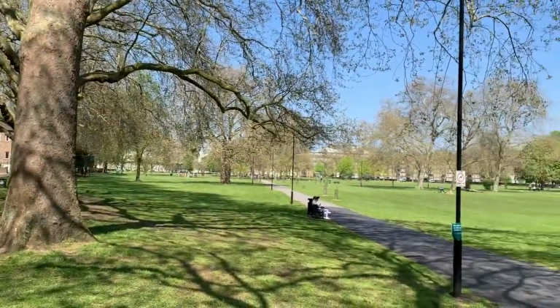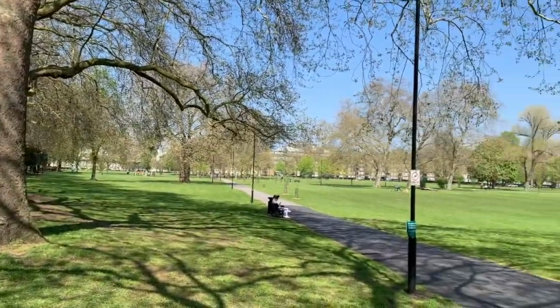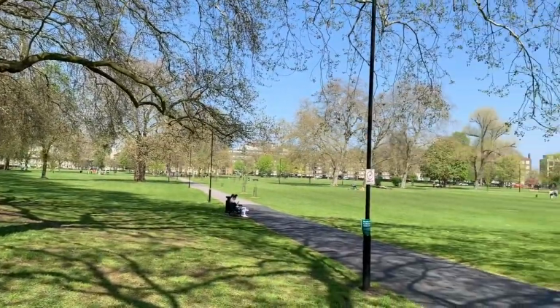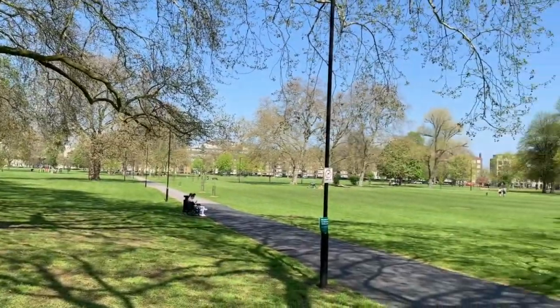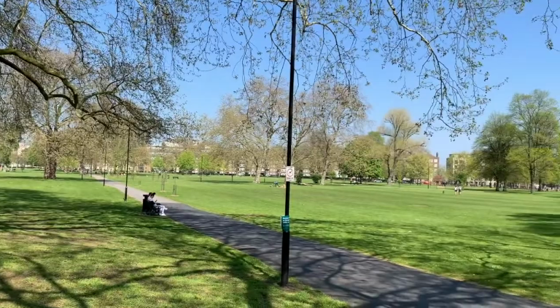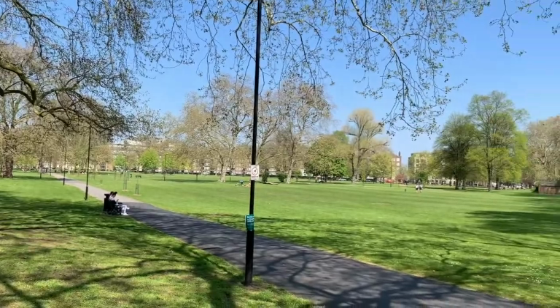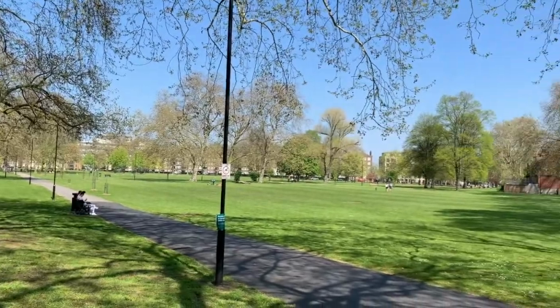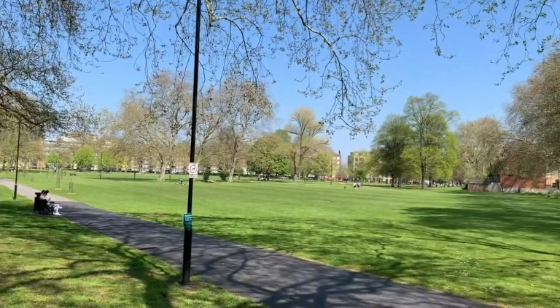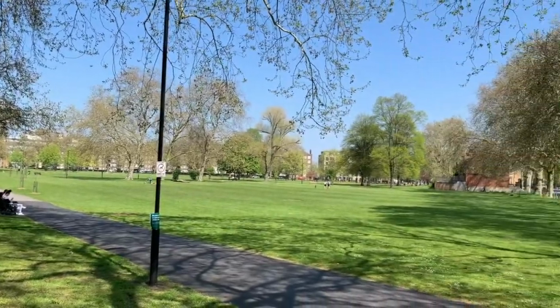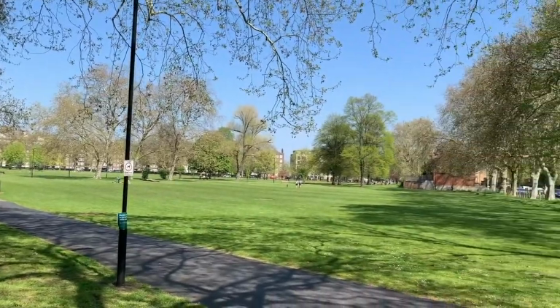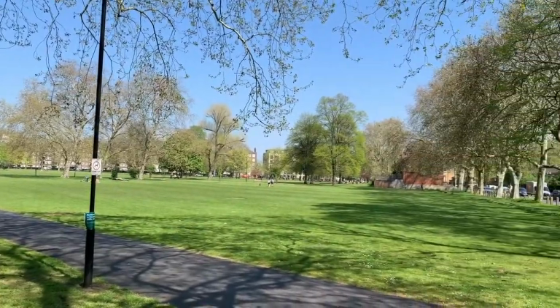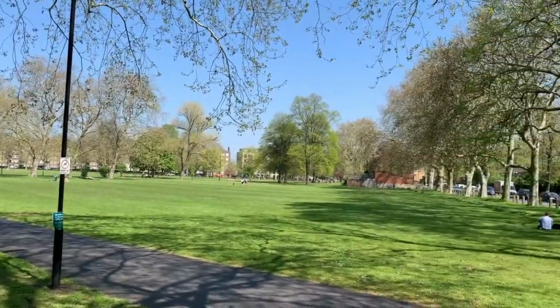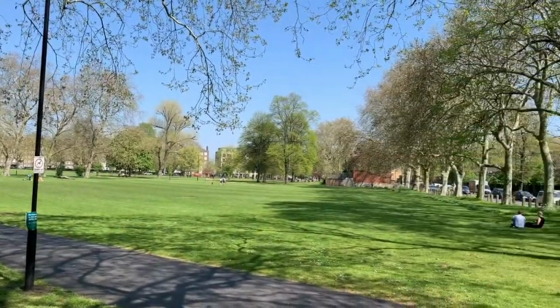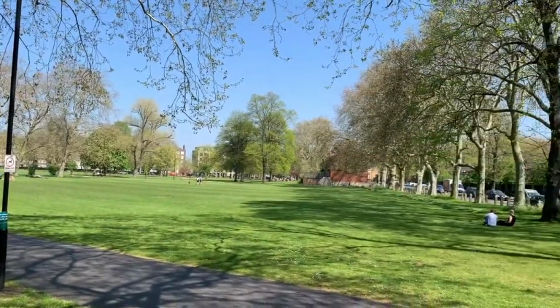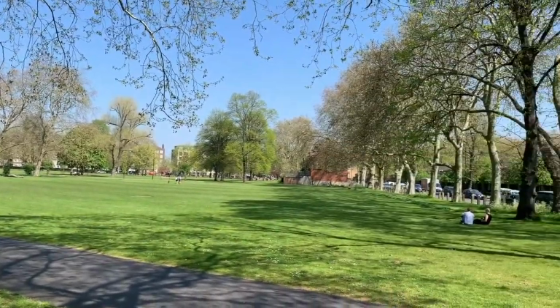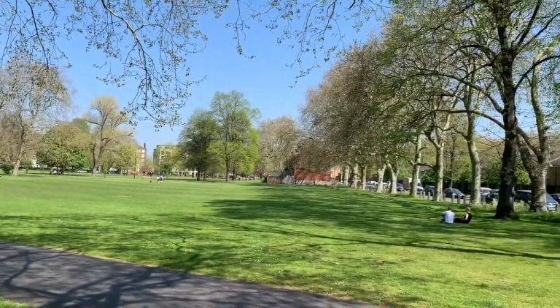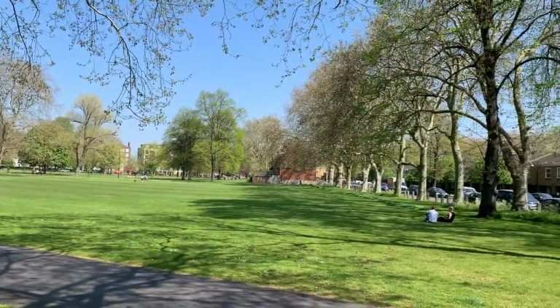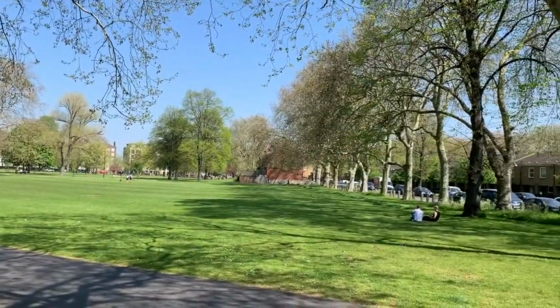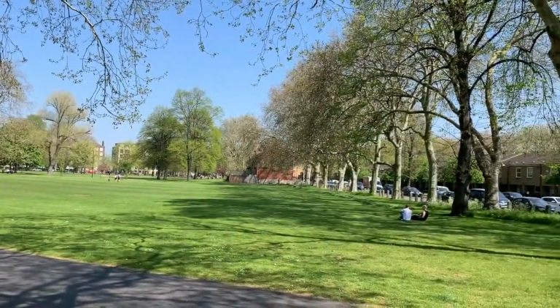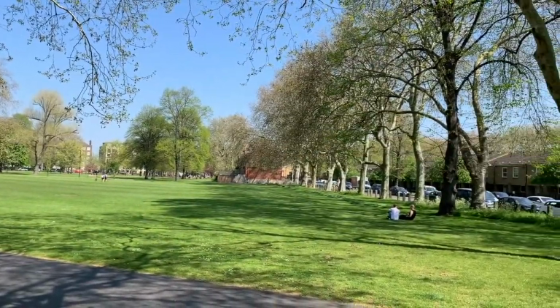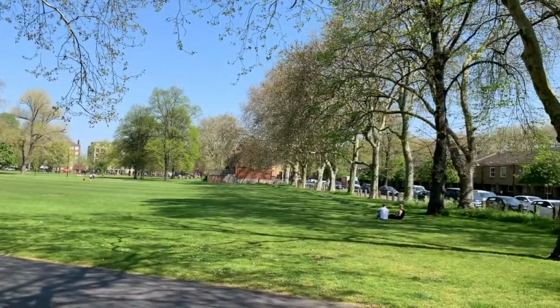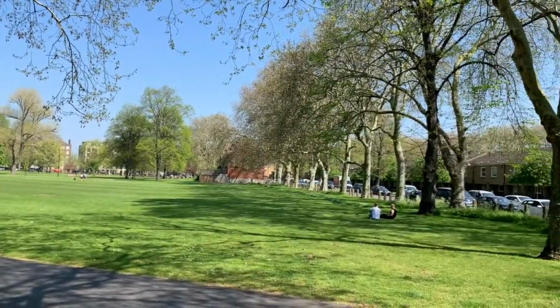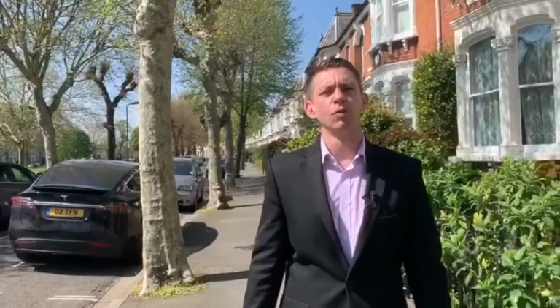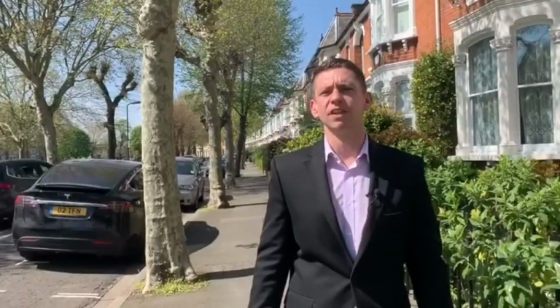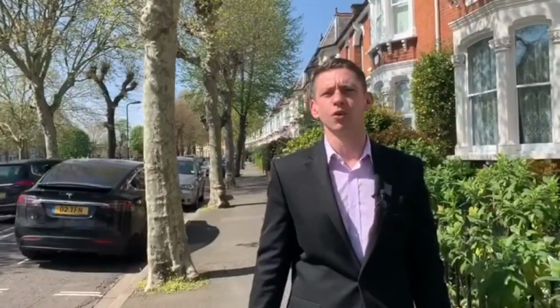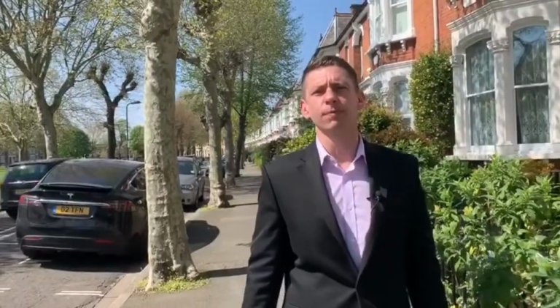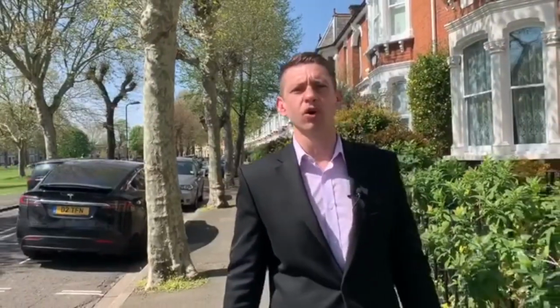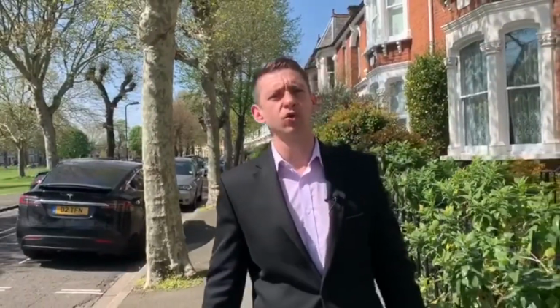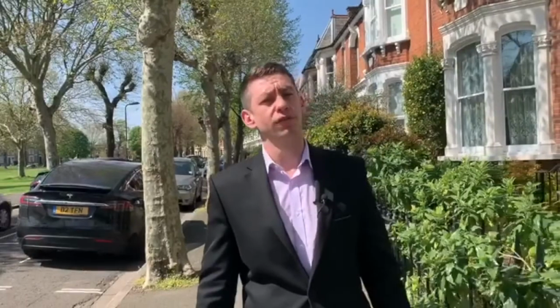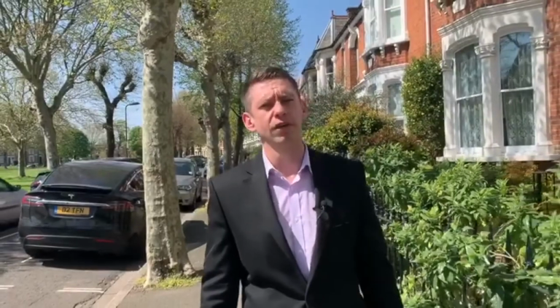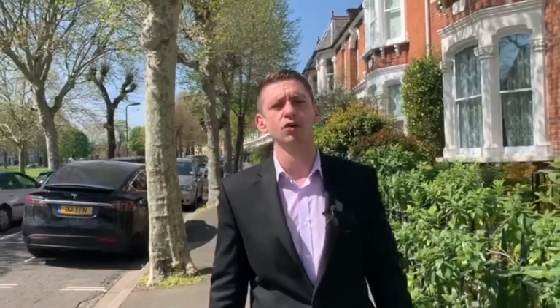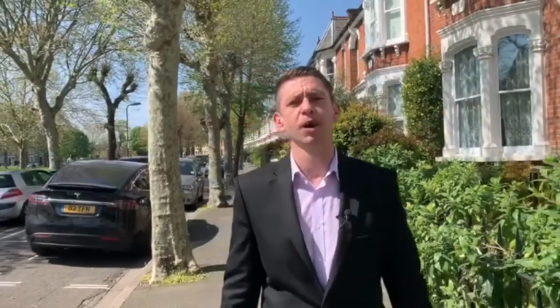As I mentioned previously, the stunning Wells Common is on your doorstep for those Sunday morning walks, with Victoria Park also very close by.